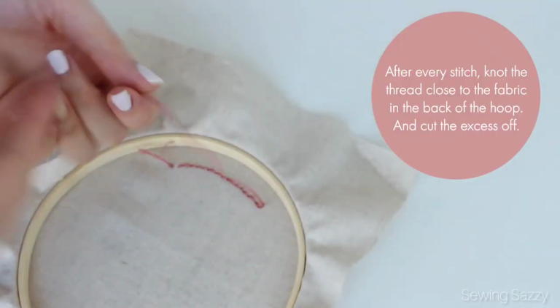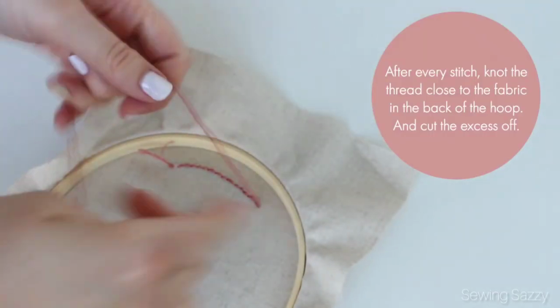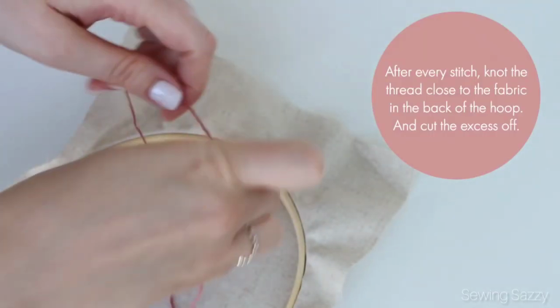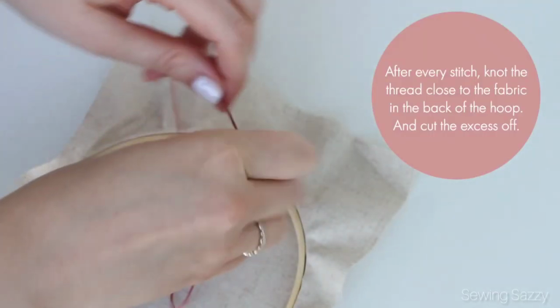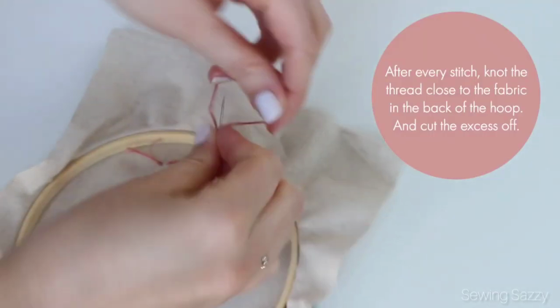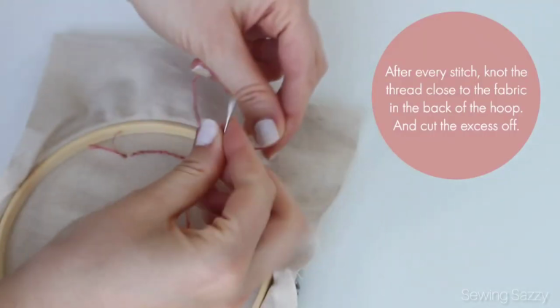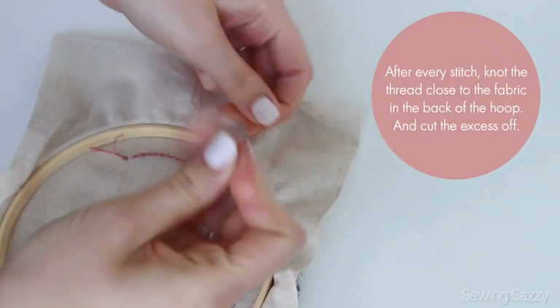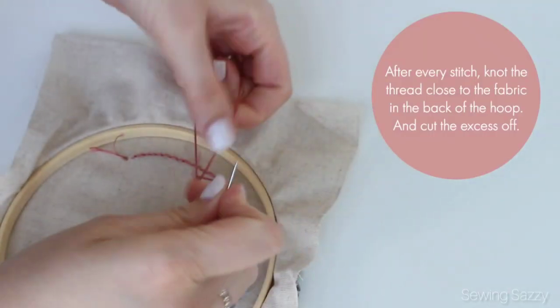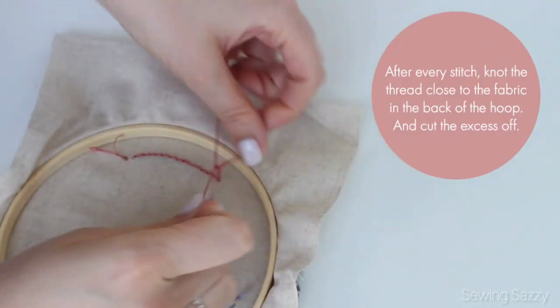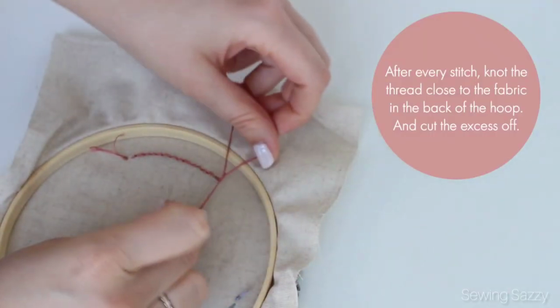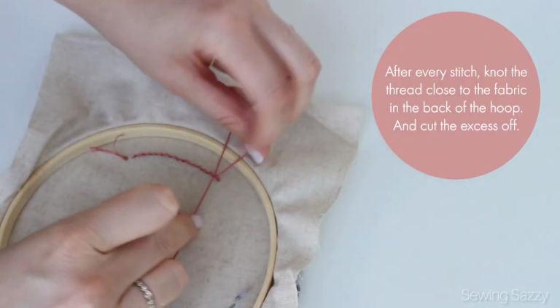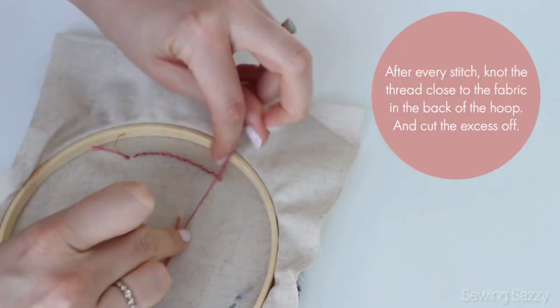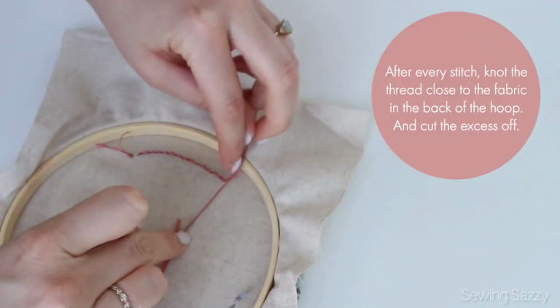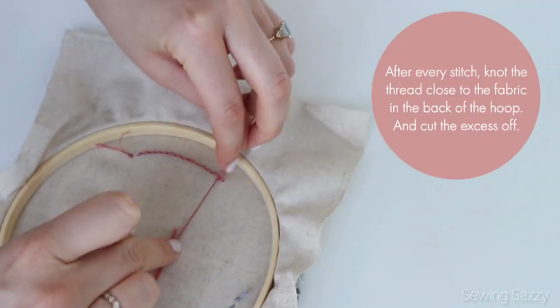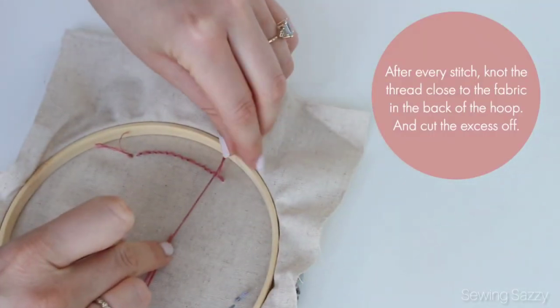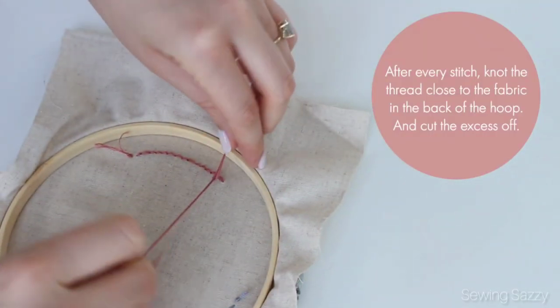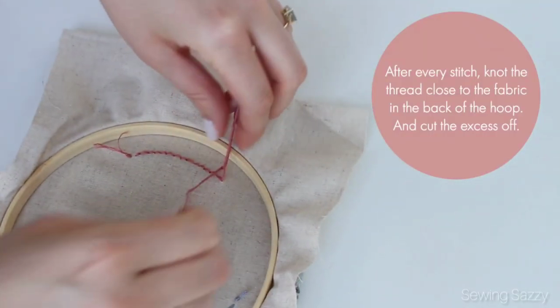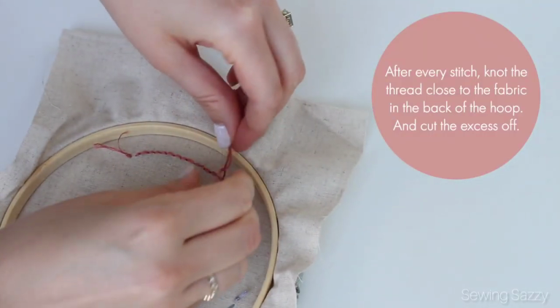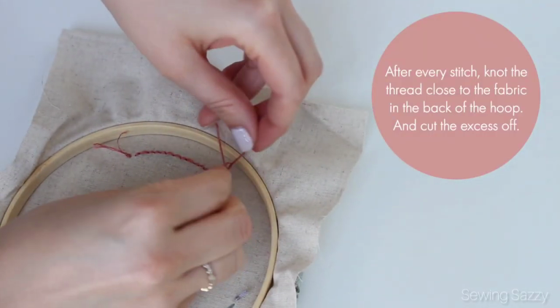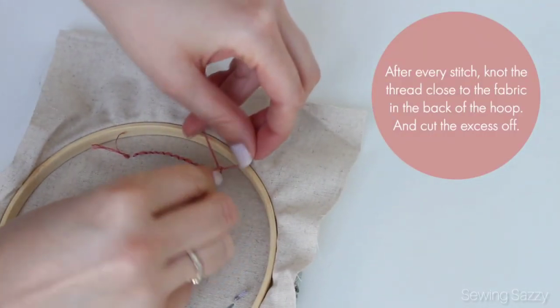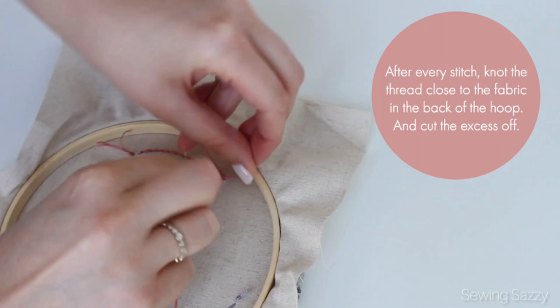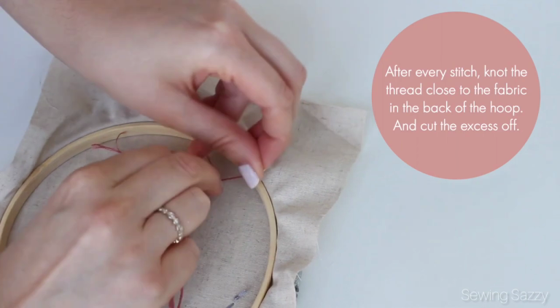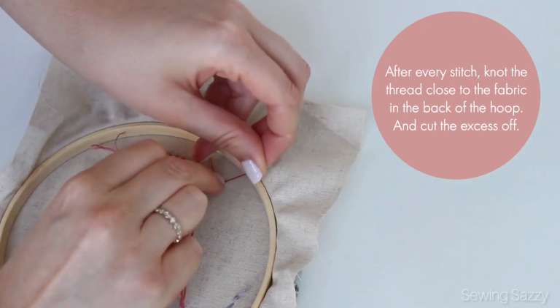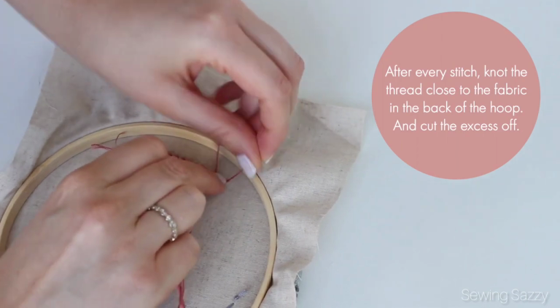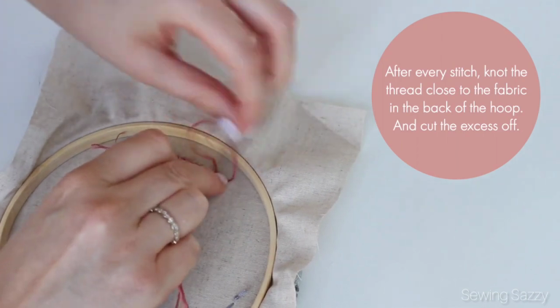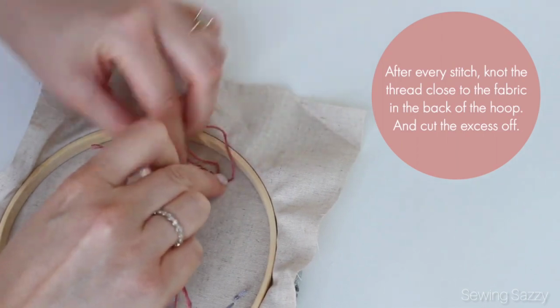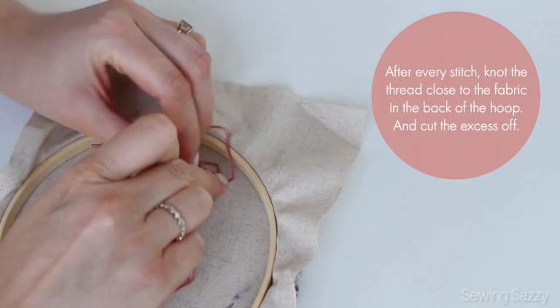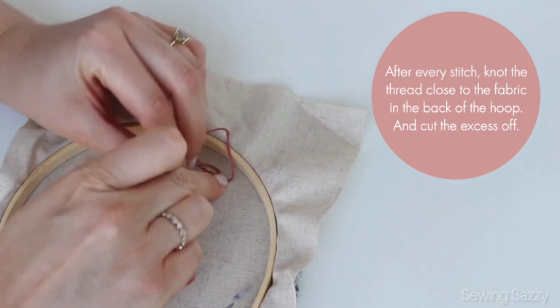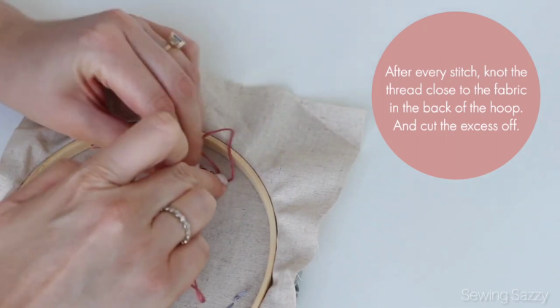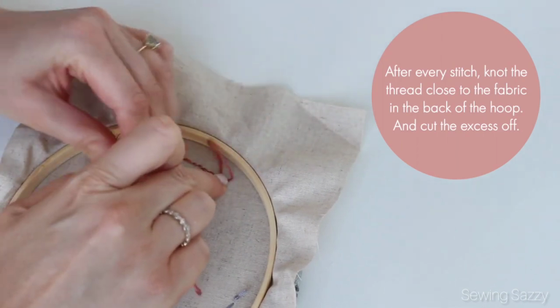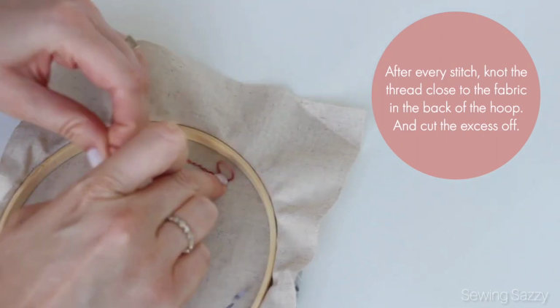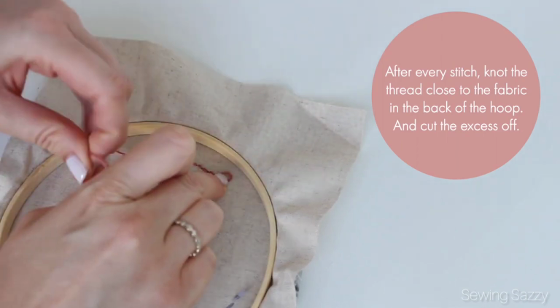After every stitch, knot the thread close to the fabric in the back of the hoop and cut the excess off.